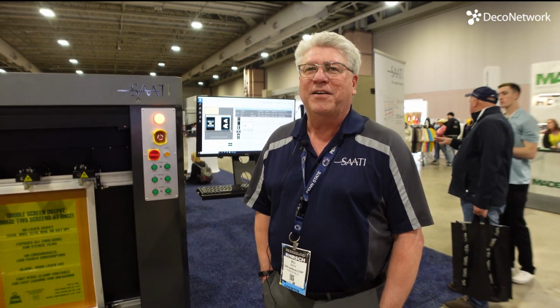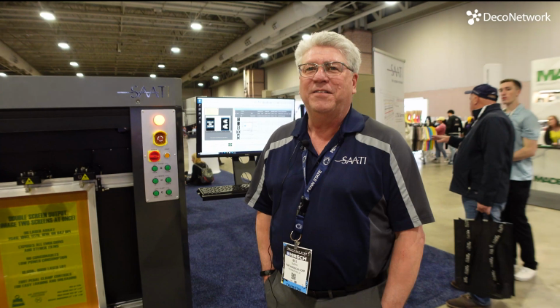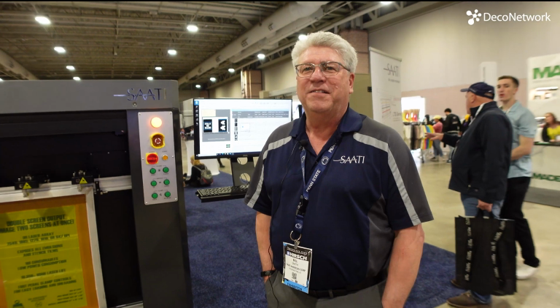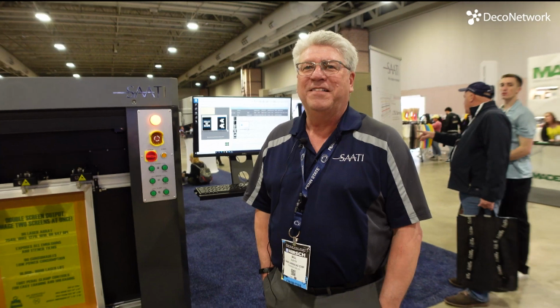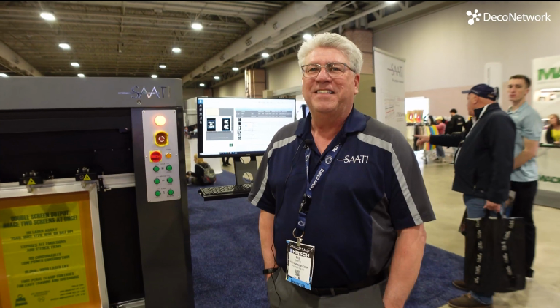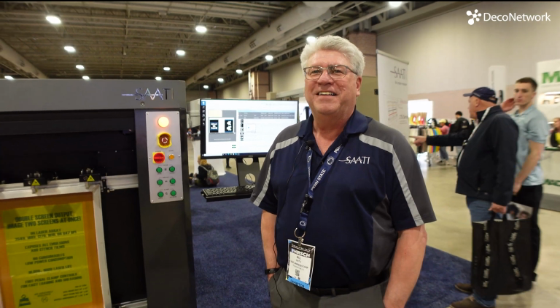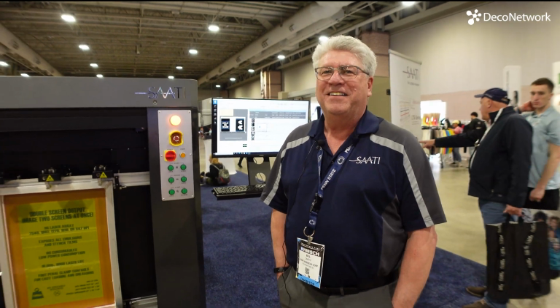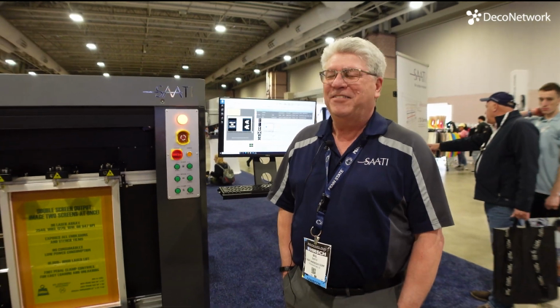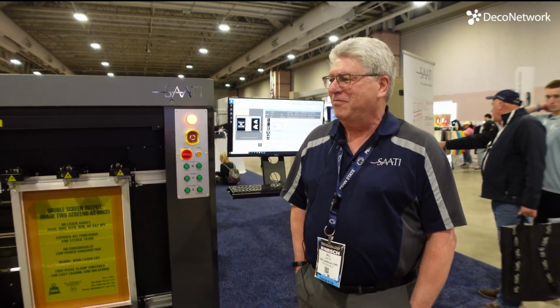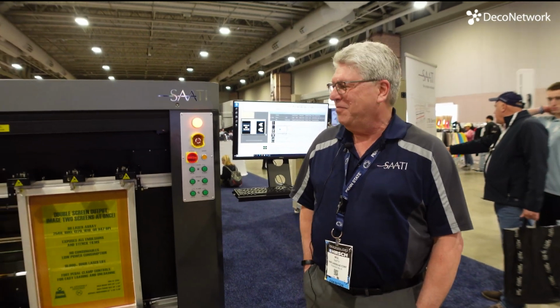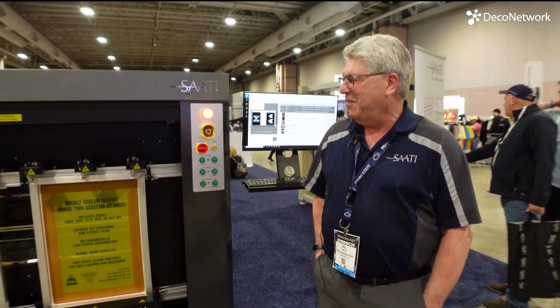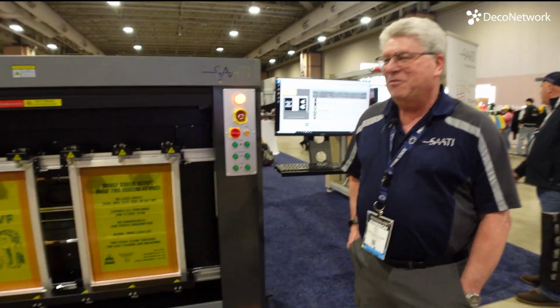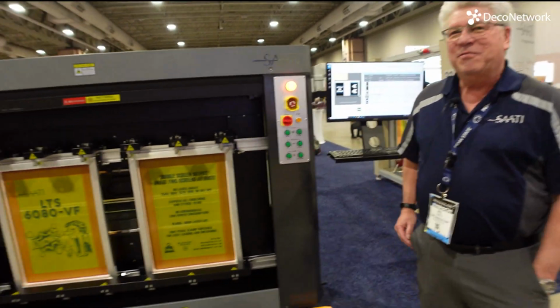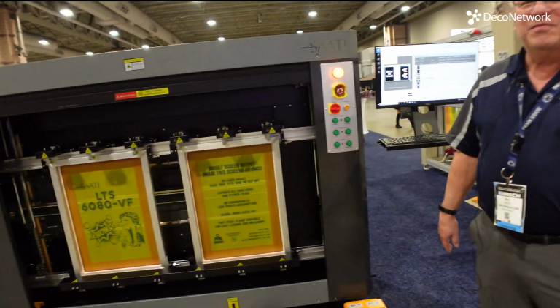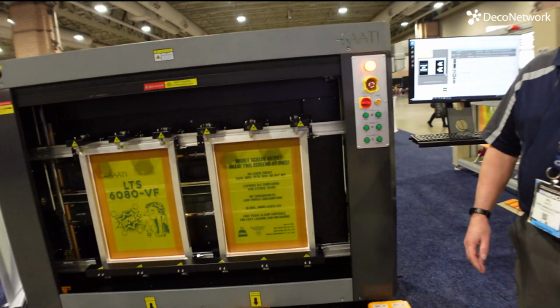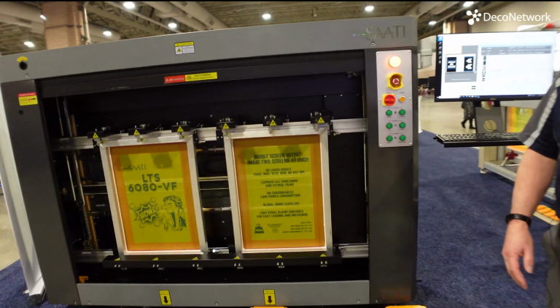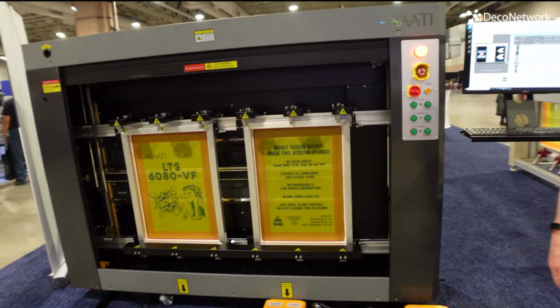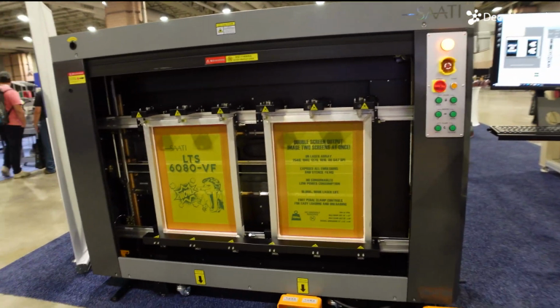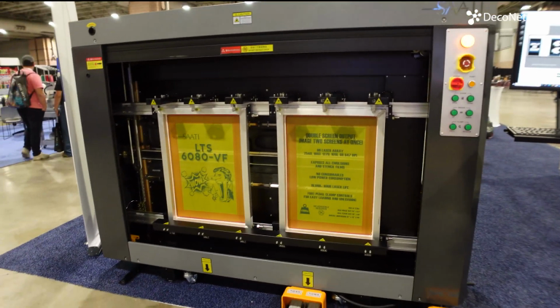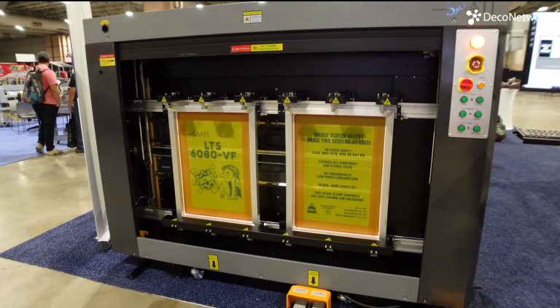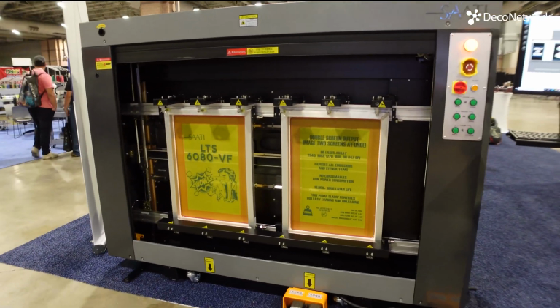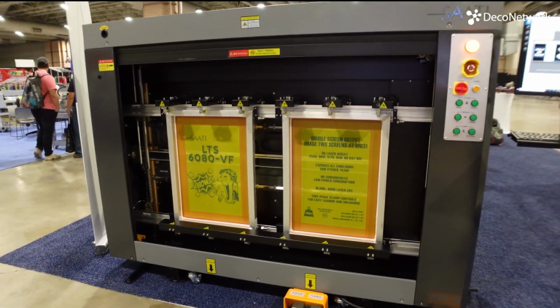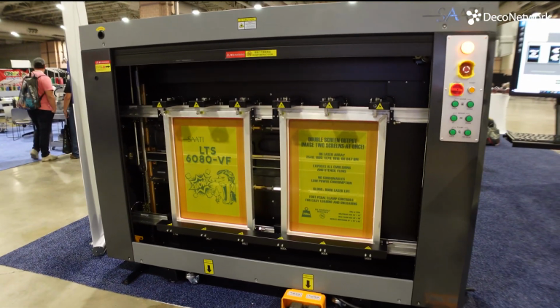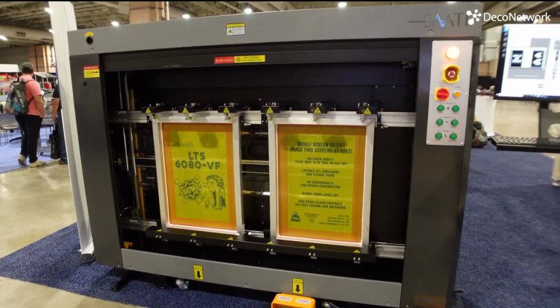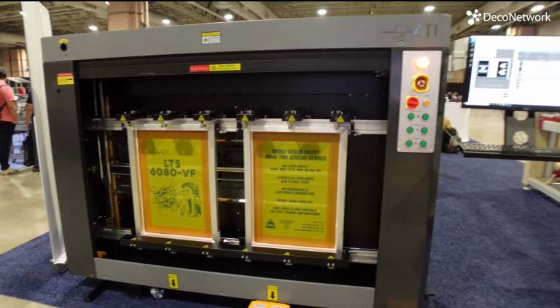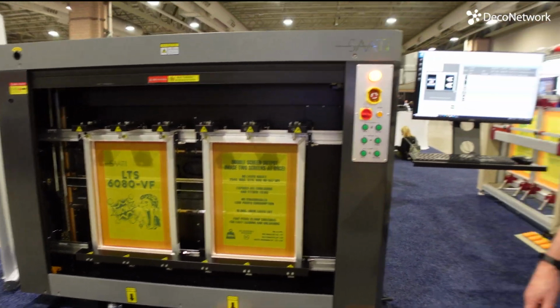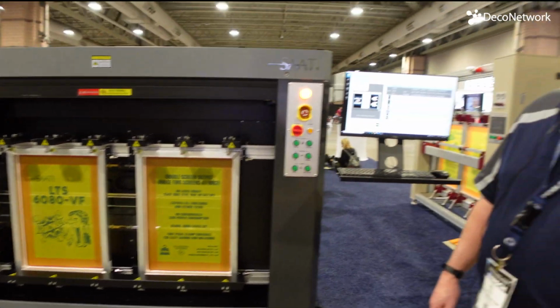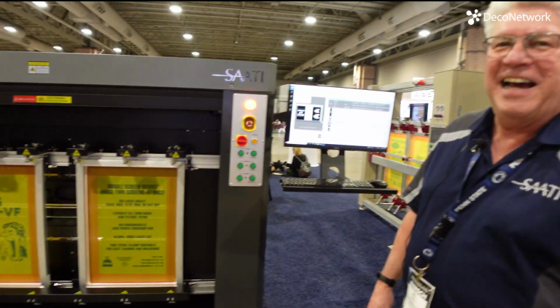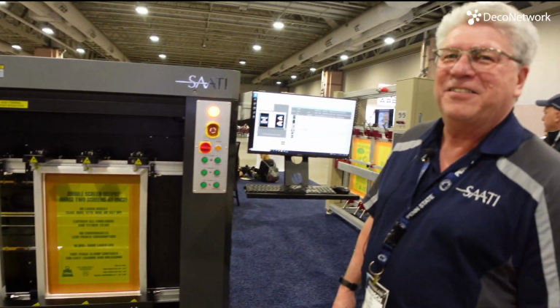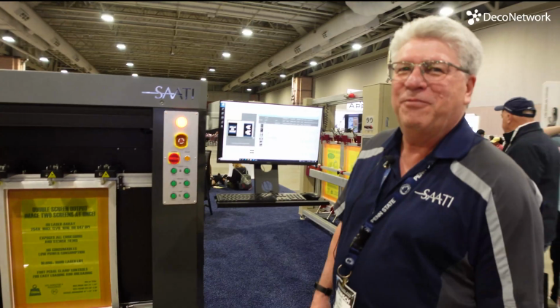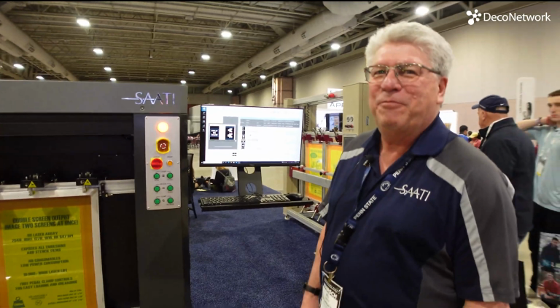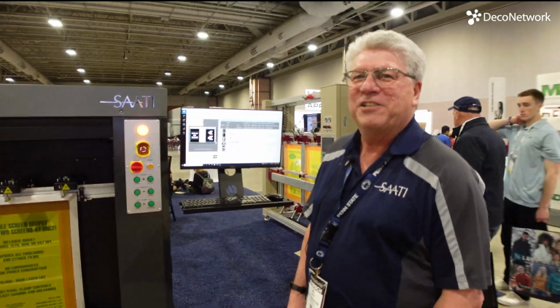All right, Bill — I really appreciate you letting us check this piece of equipment out. It's really cool. Thanks. My pleasure.